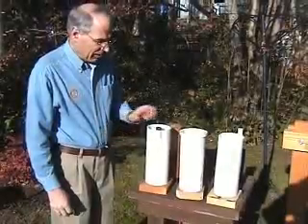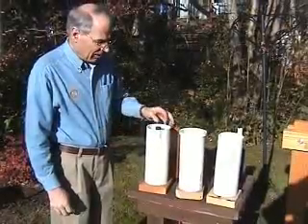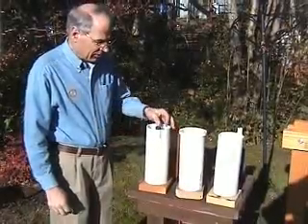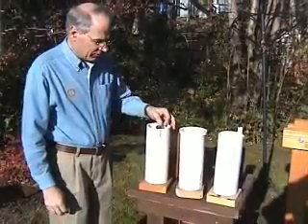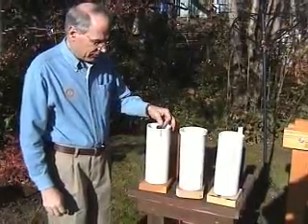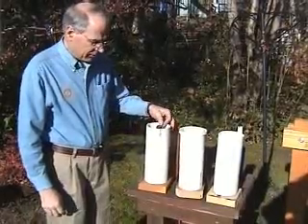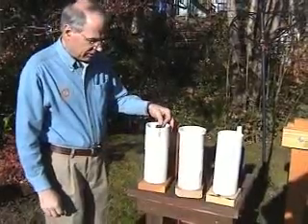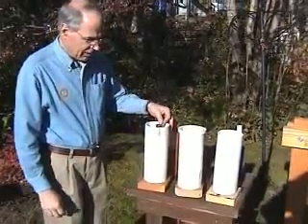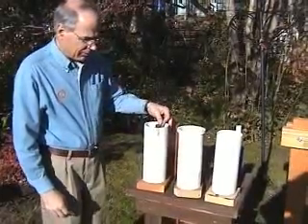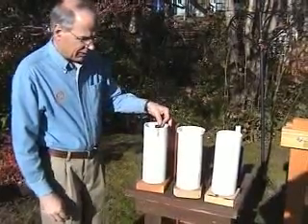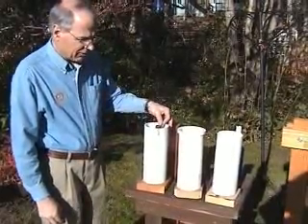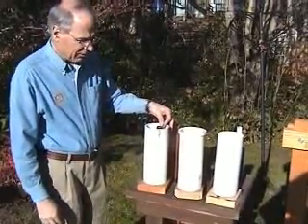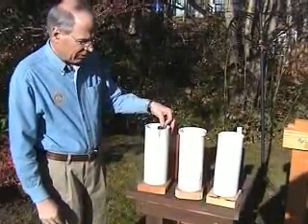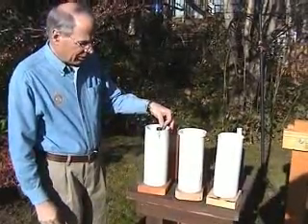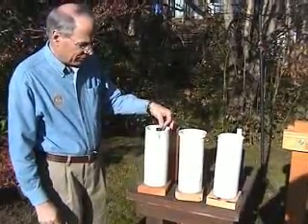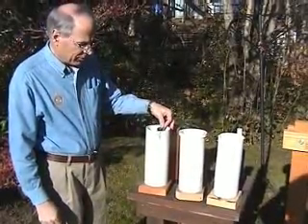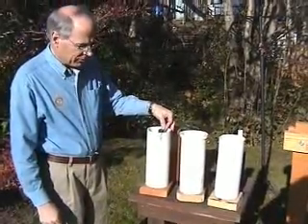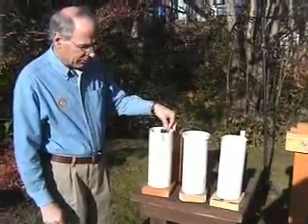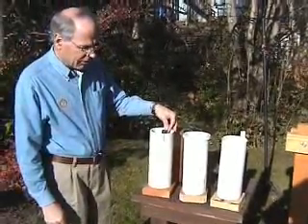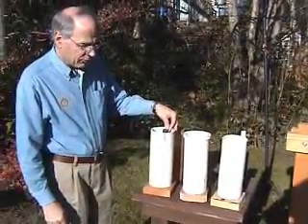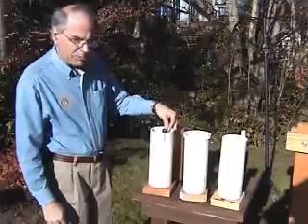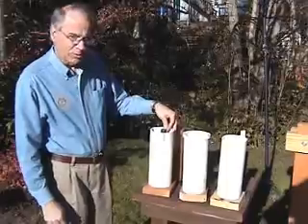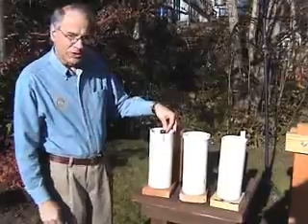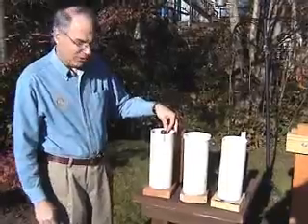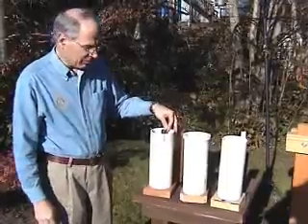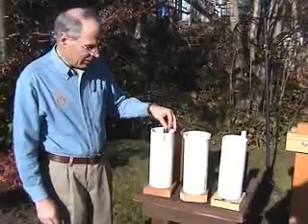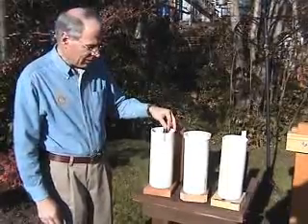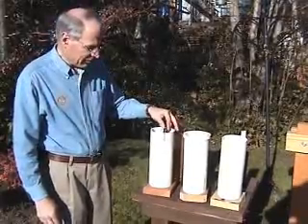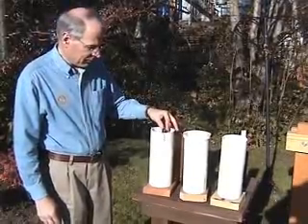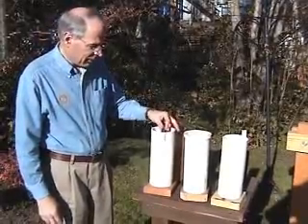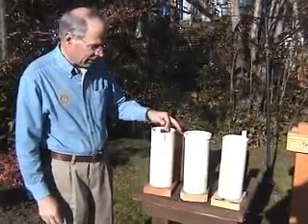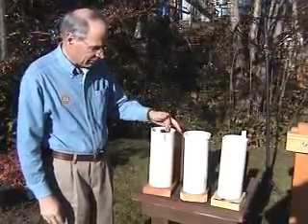In this first video today, I would like to show three mold sets that we have tried out.